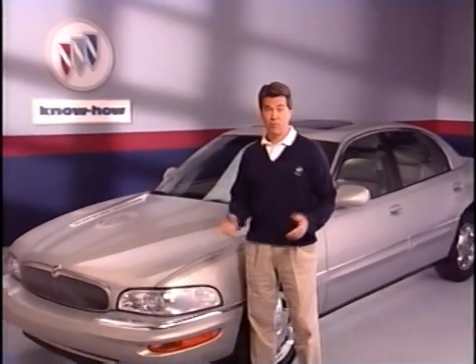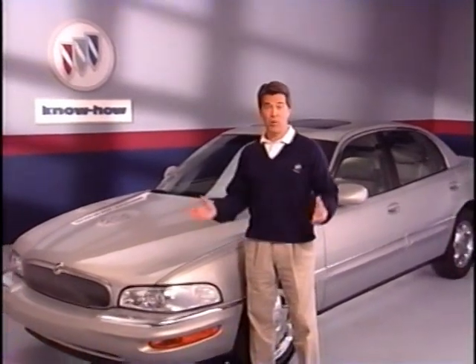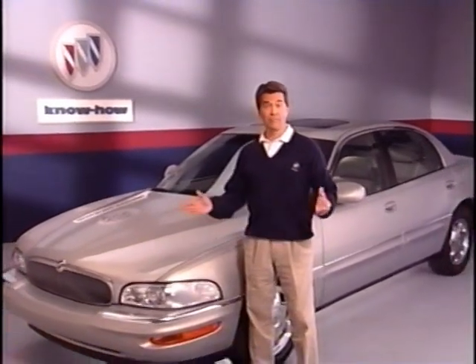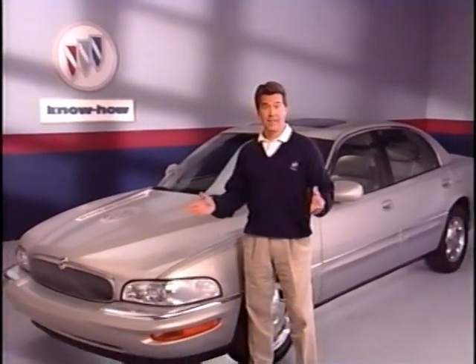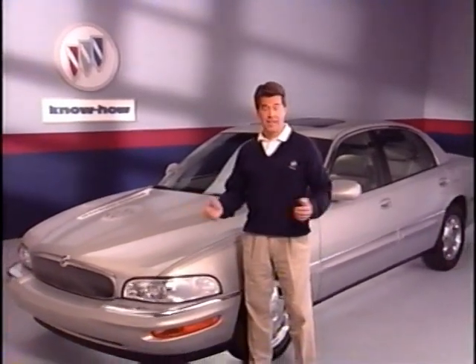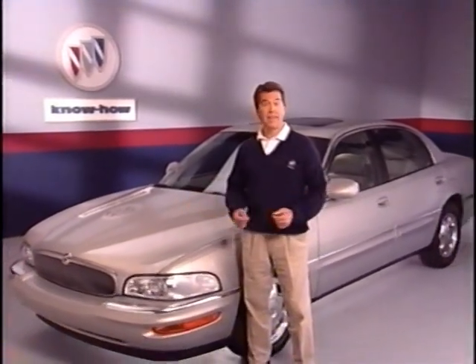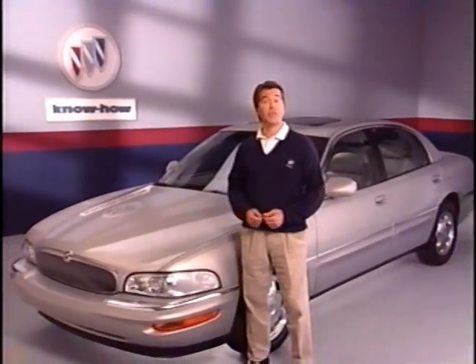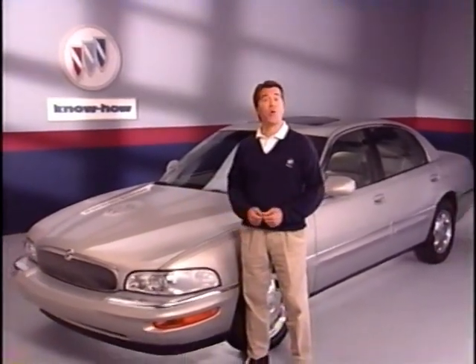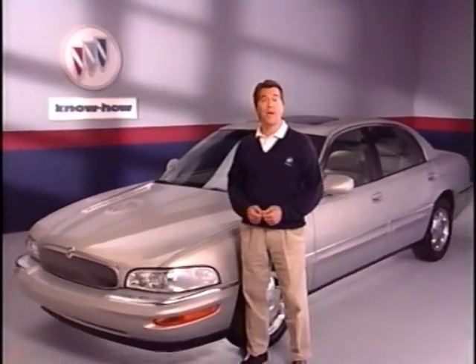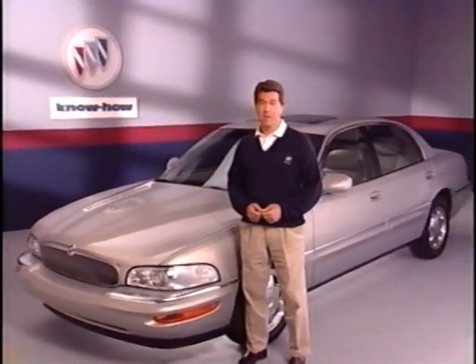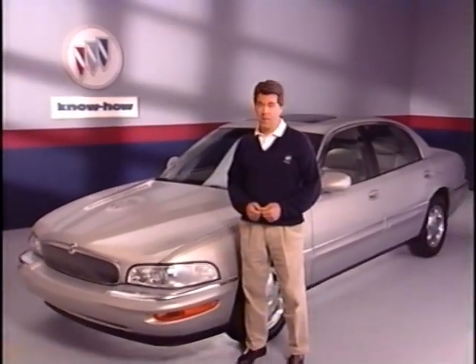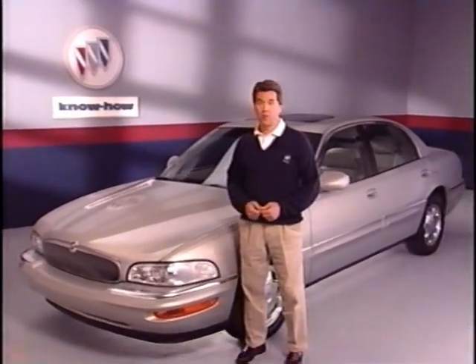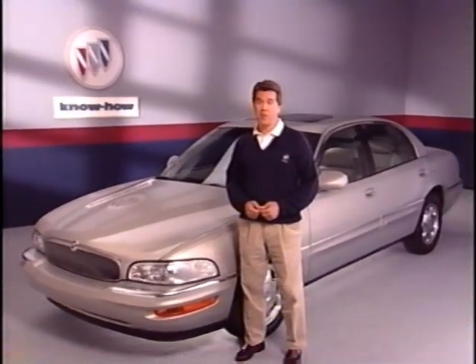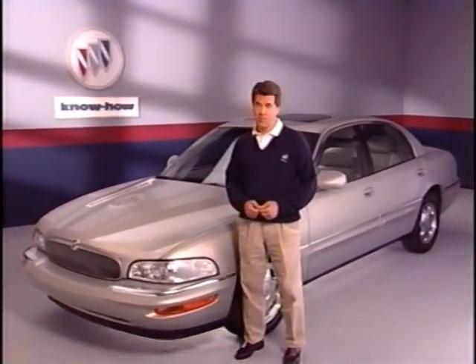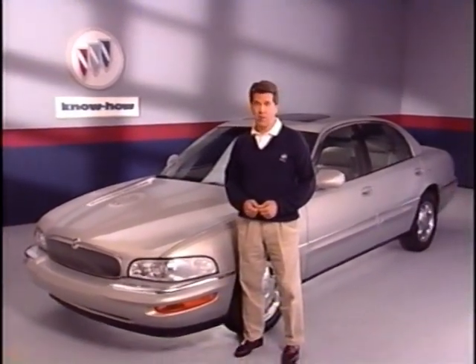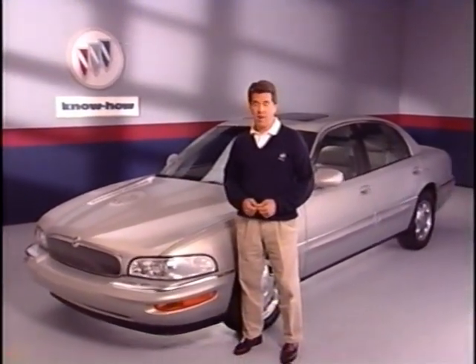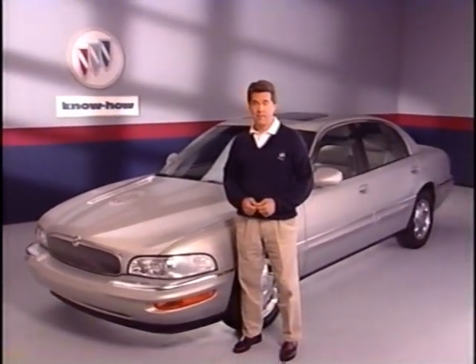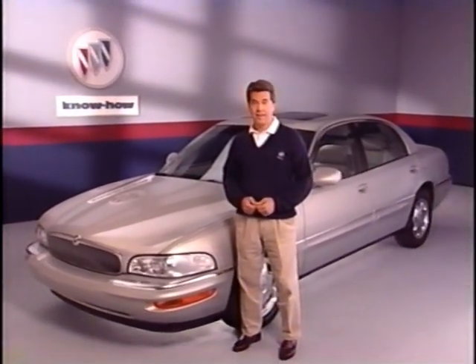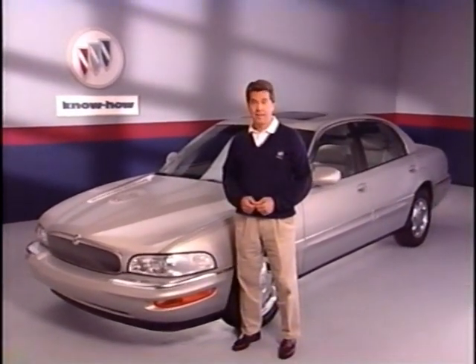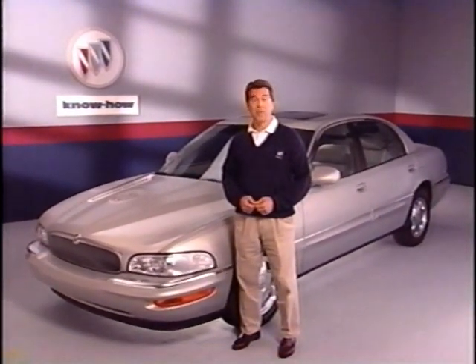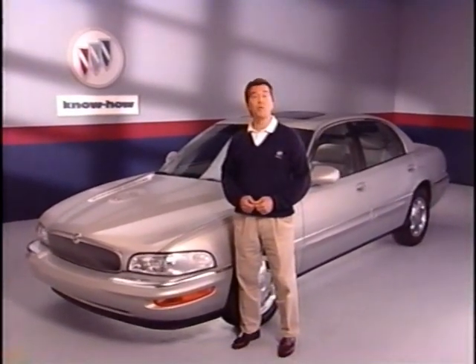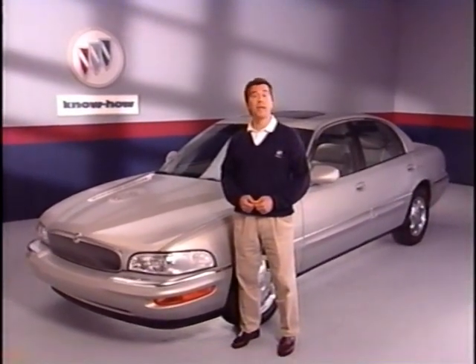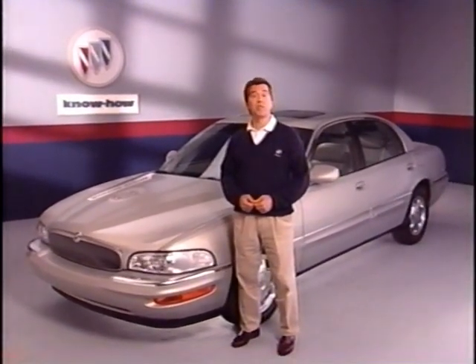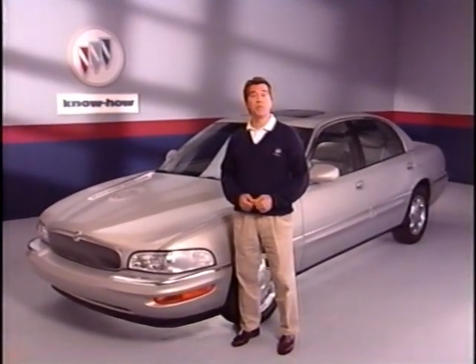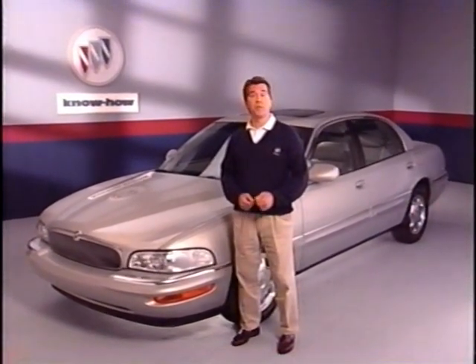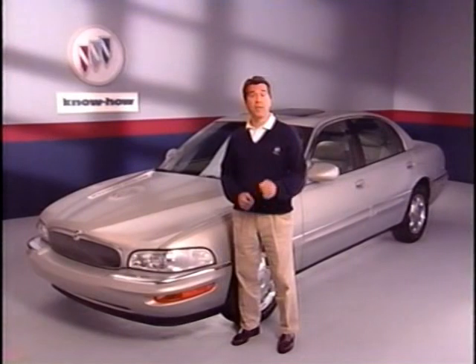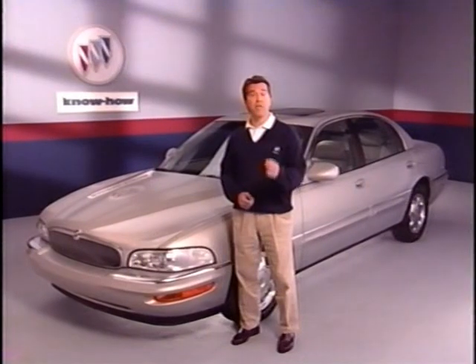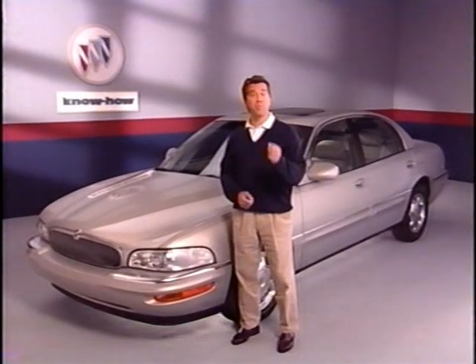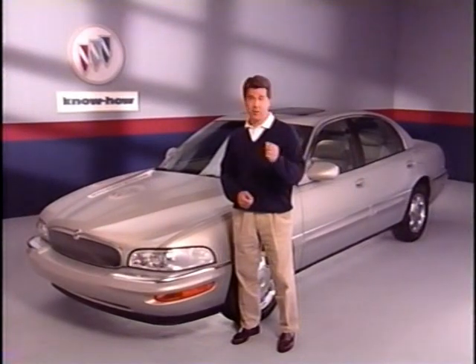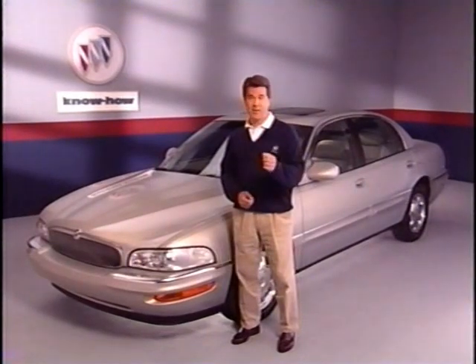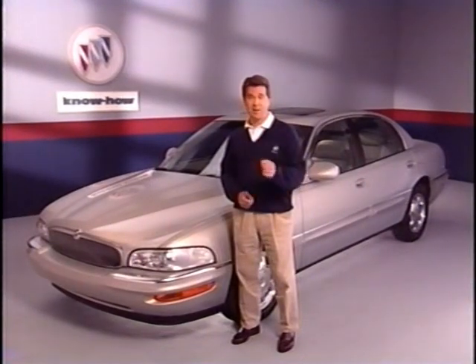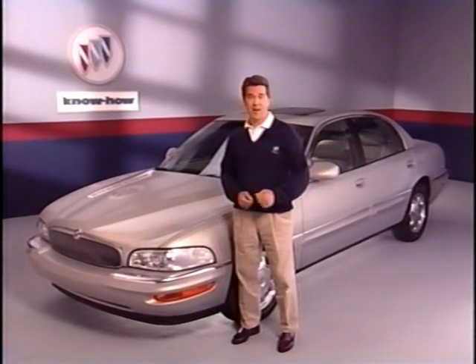That's all we have time for in this program. I'll see you again soon in the next Buick Know-How.